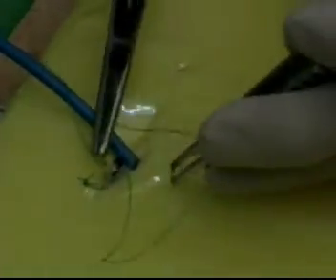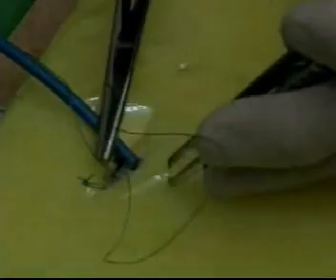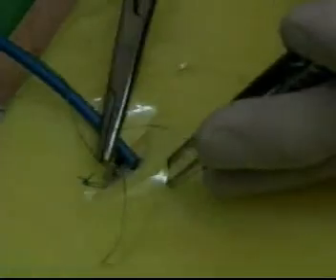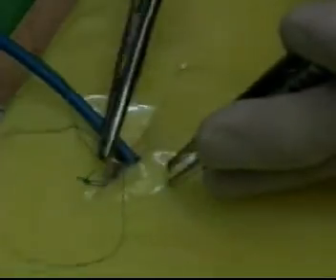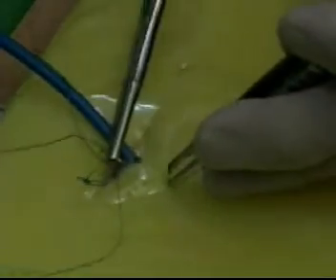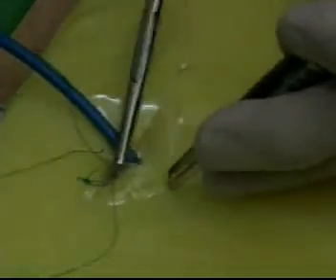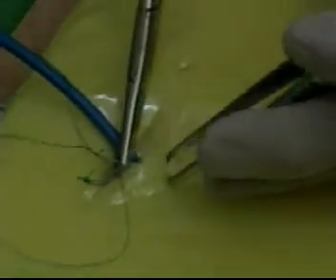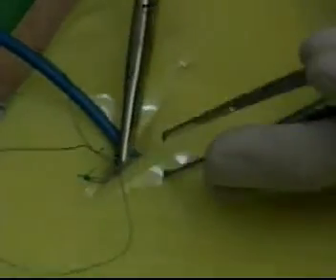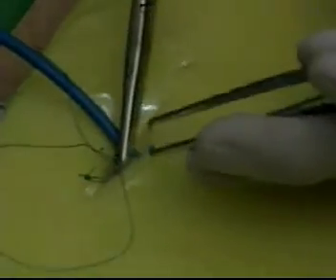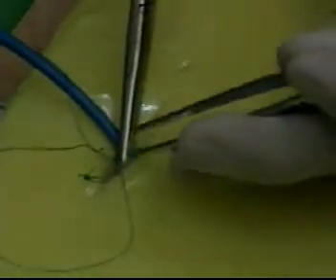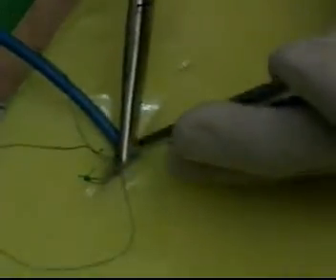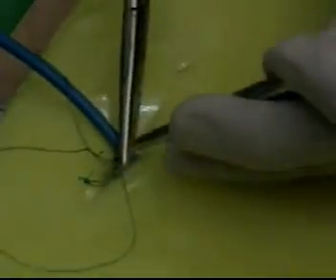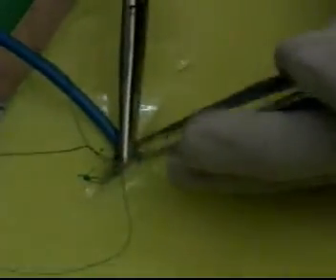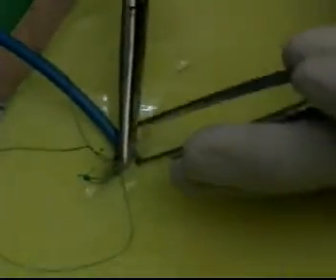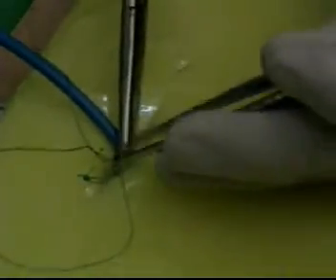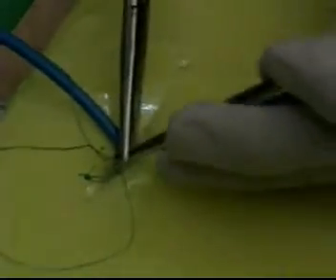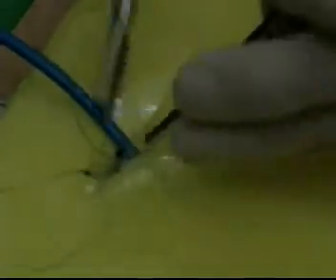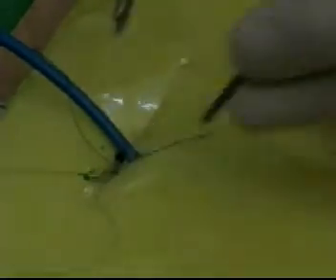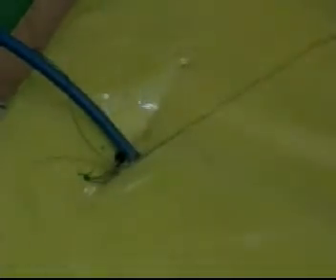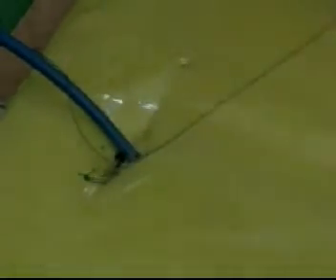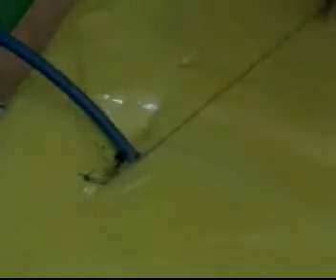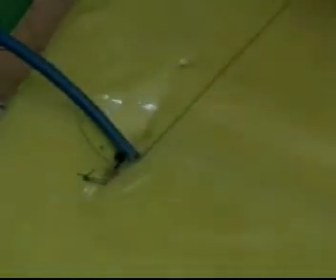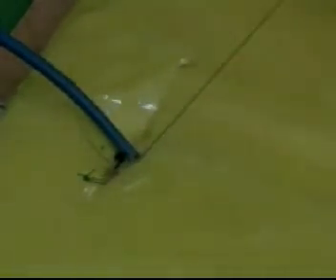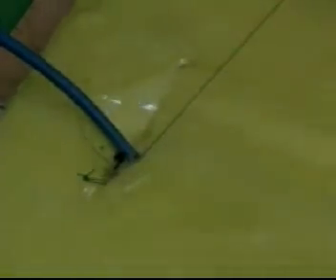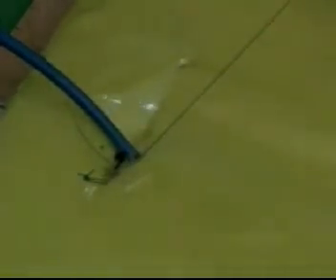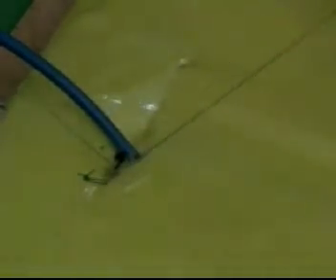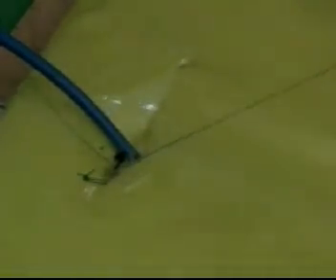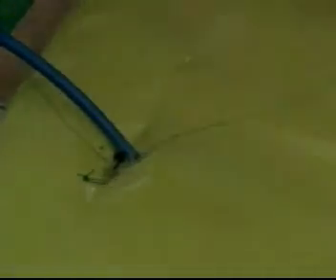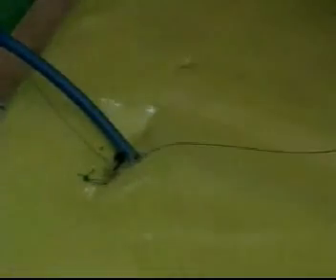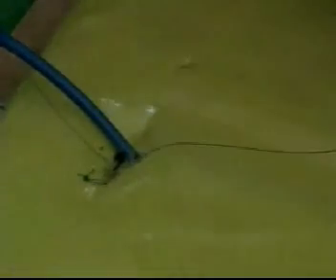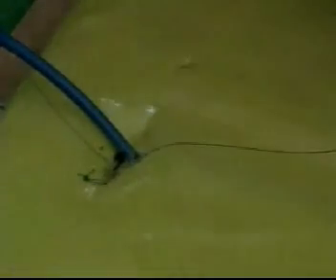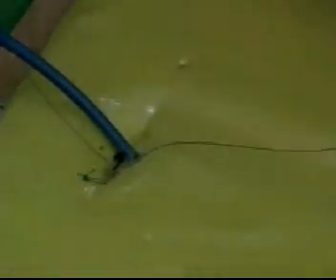After closing the skin, the catheter is fixed with the help of a dressing.